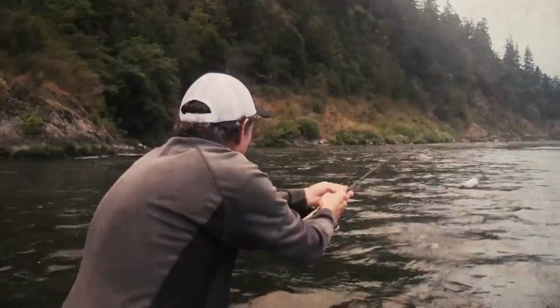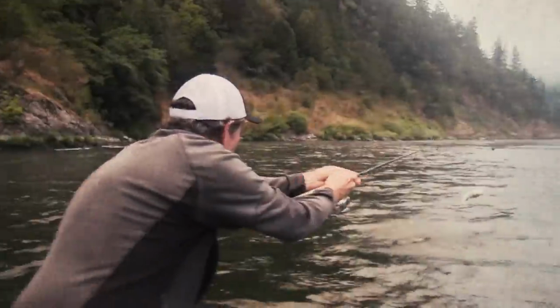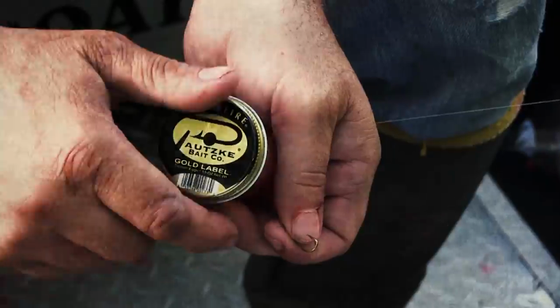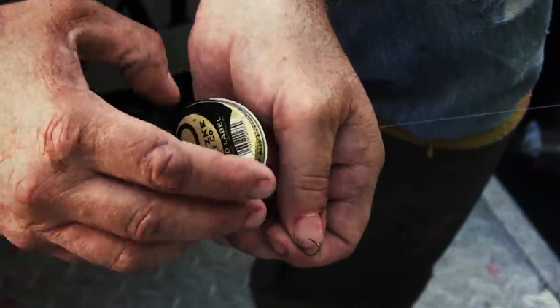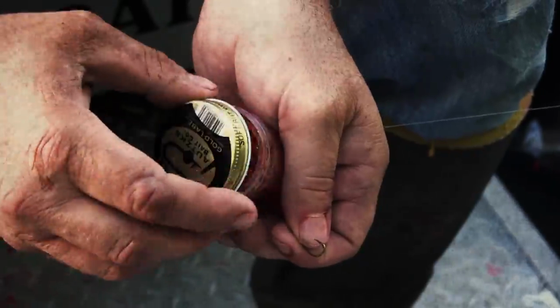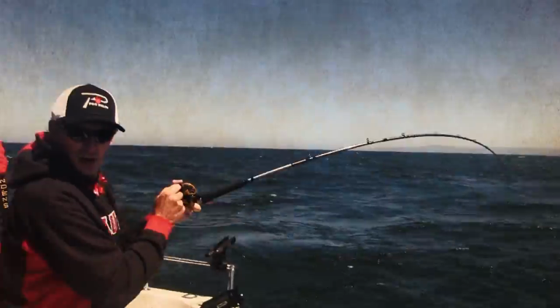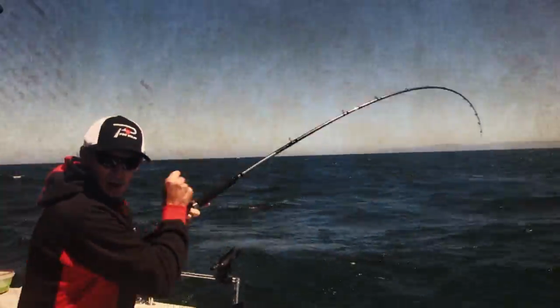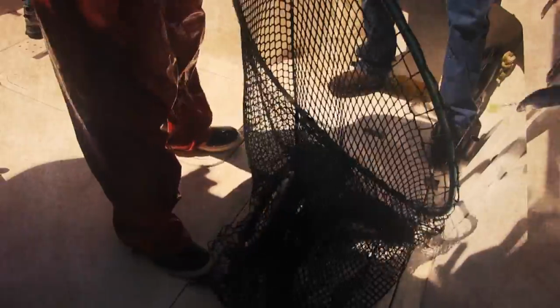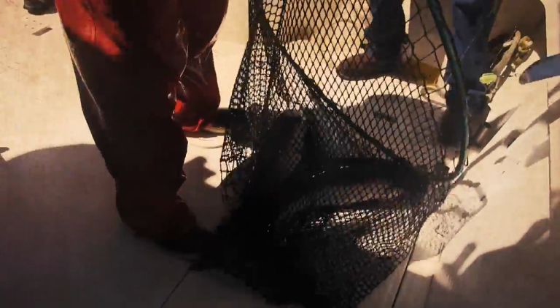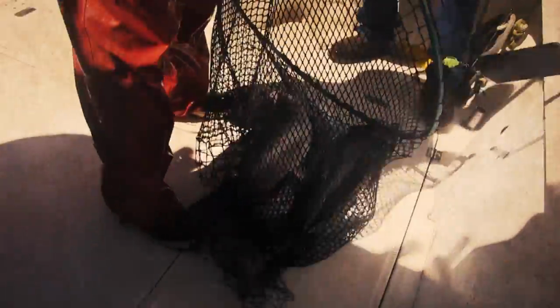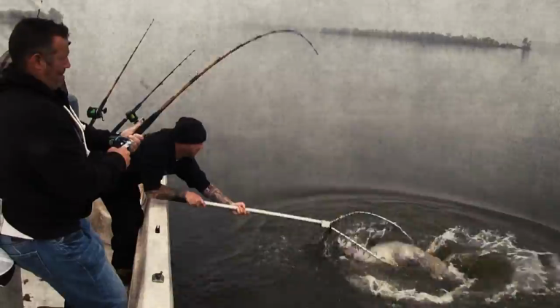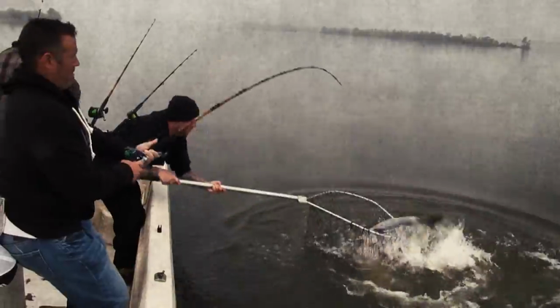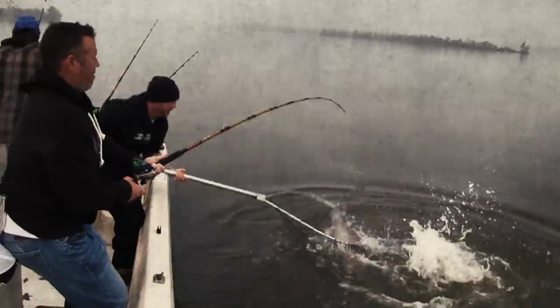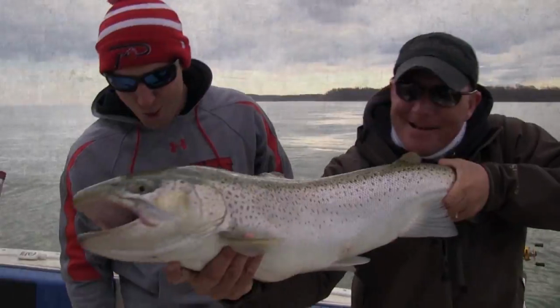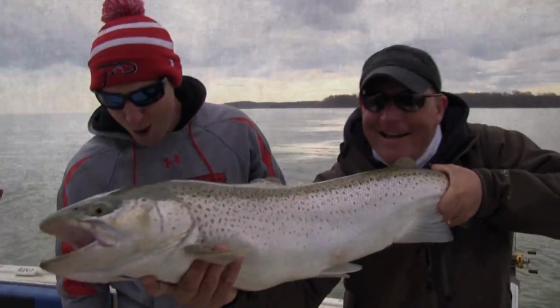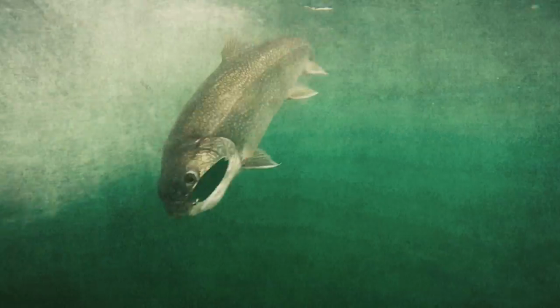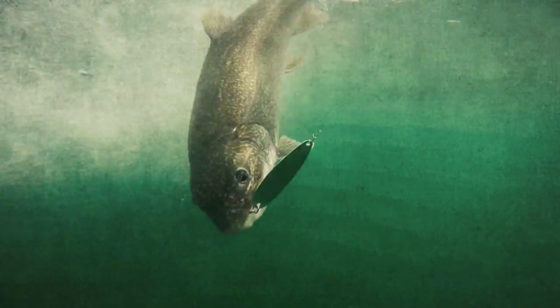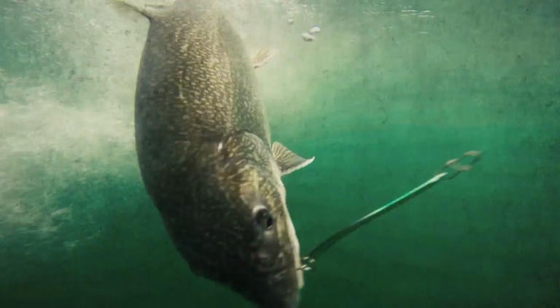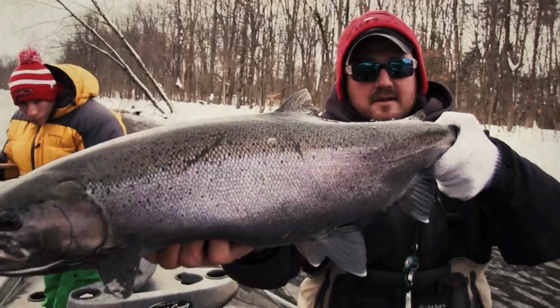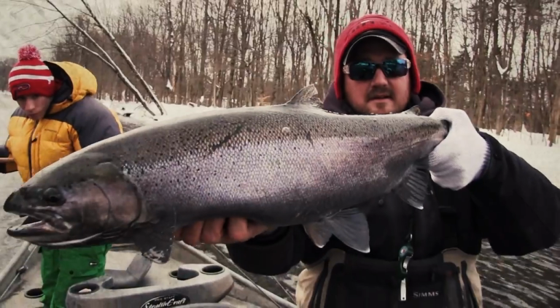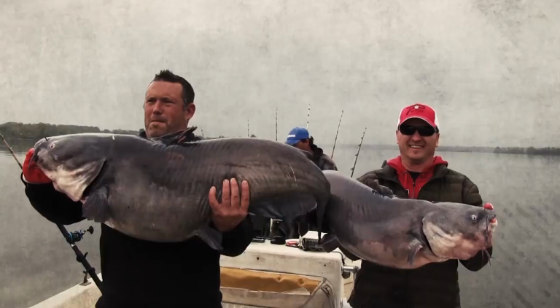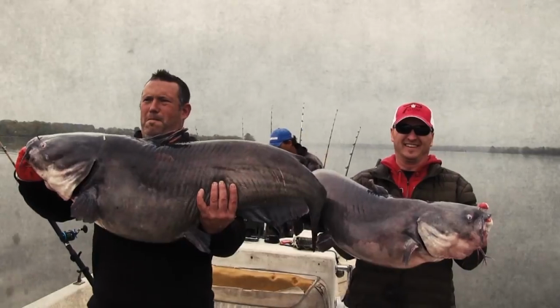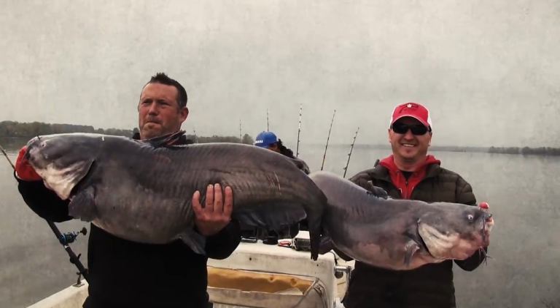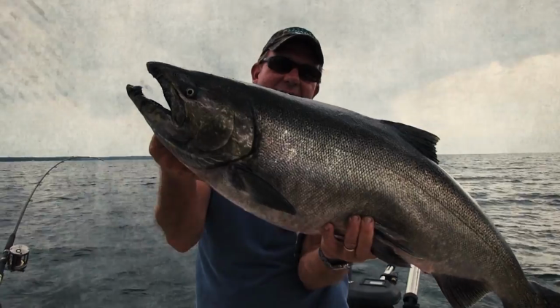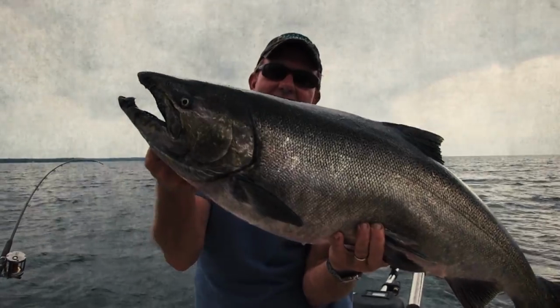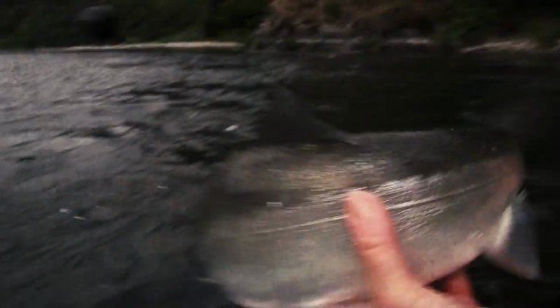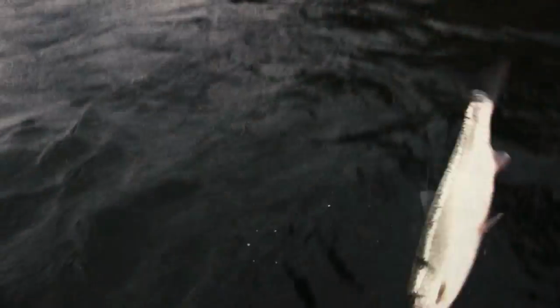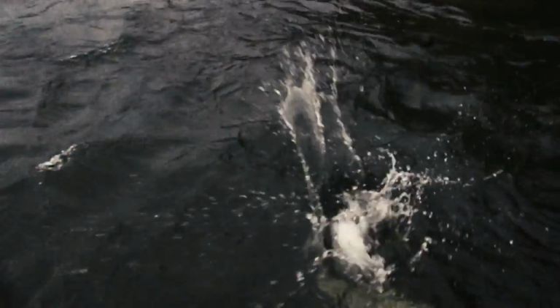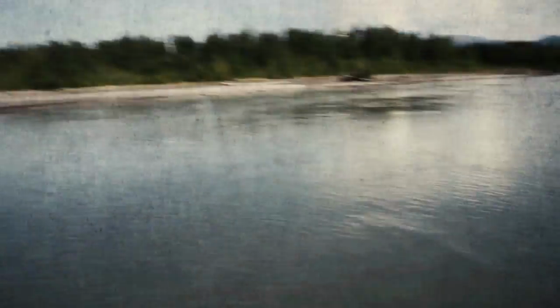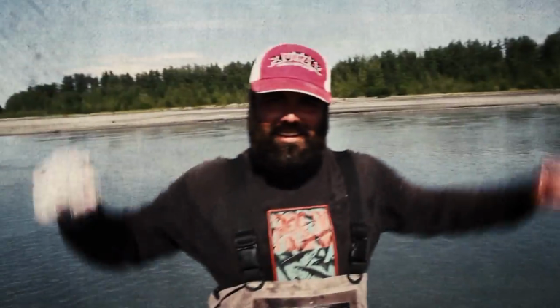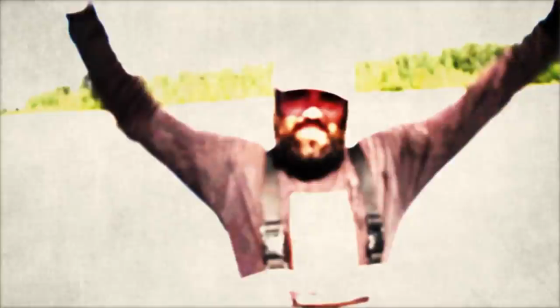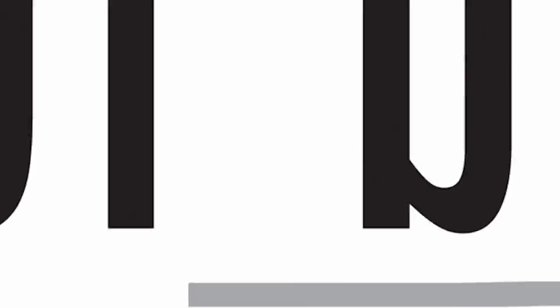I tell you where the fish are! Get in there! That's a nice fish. Yeah man!